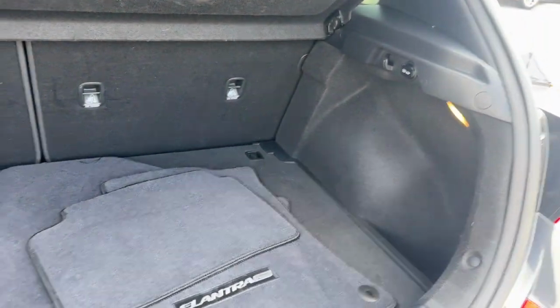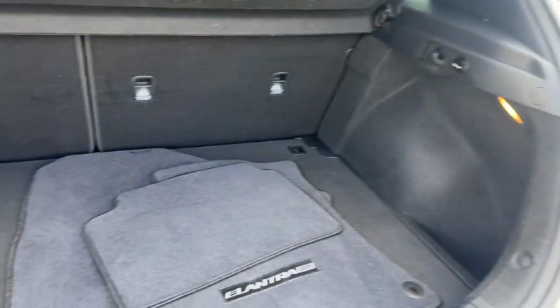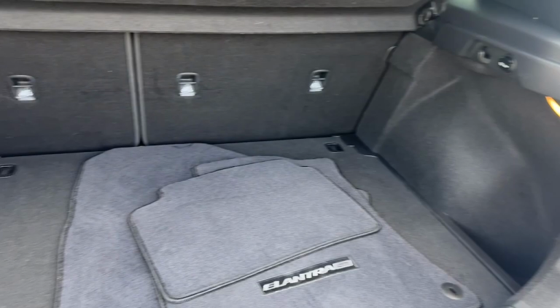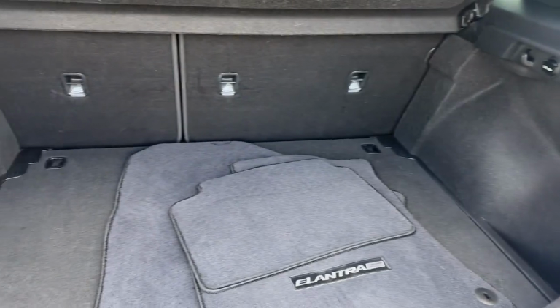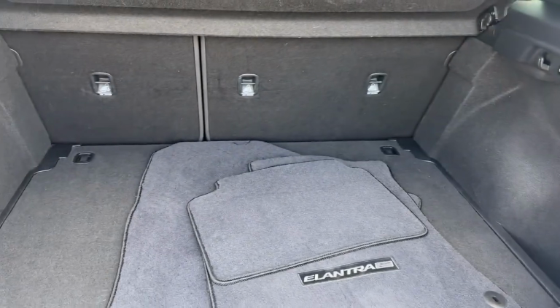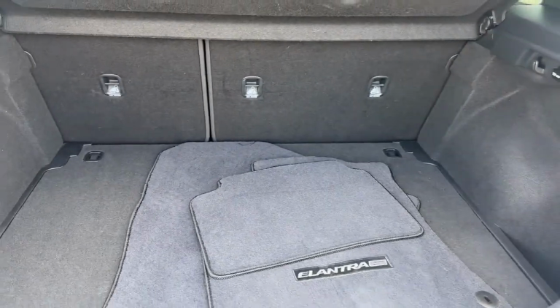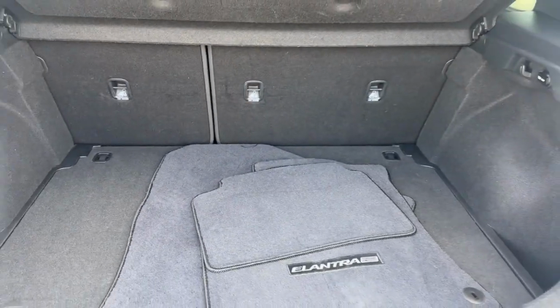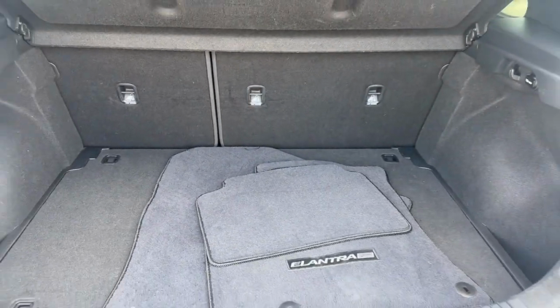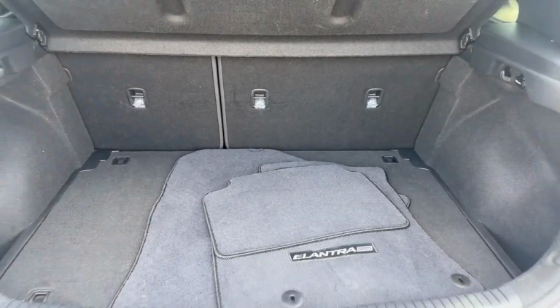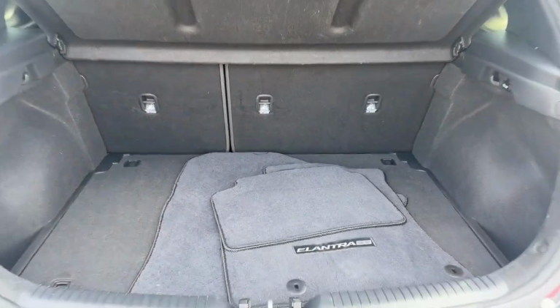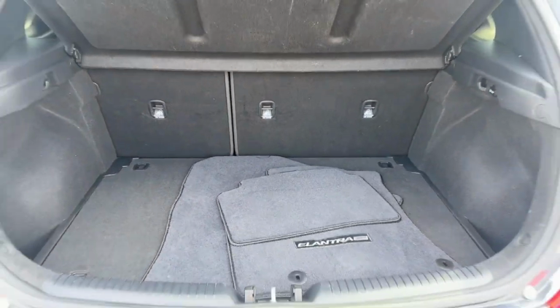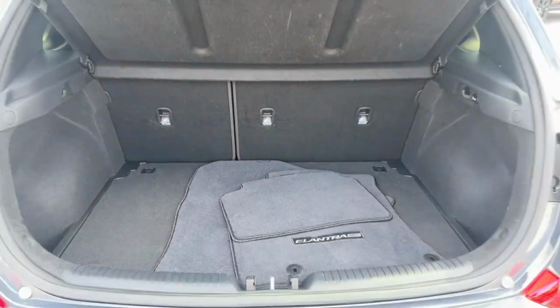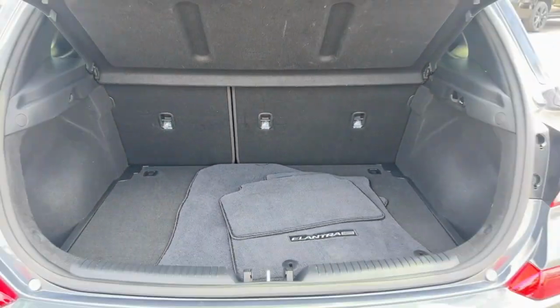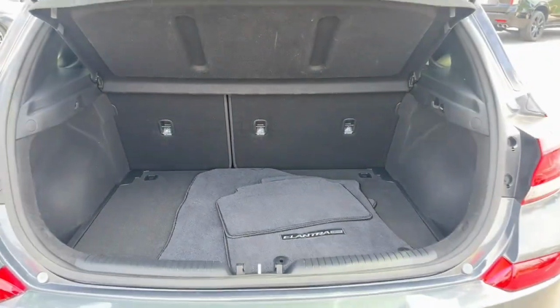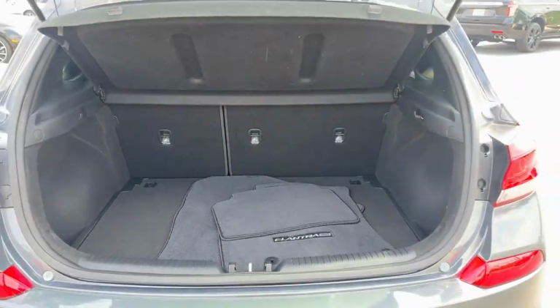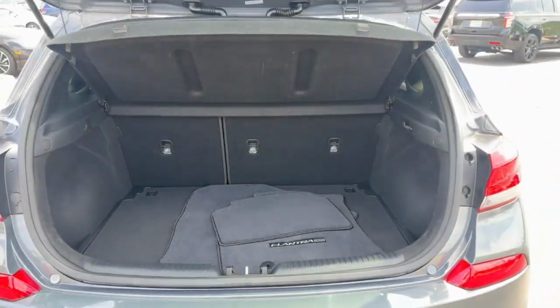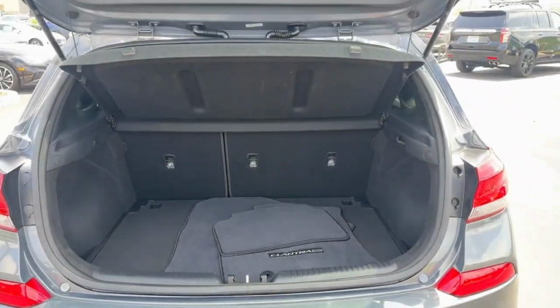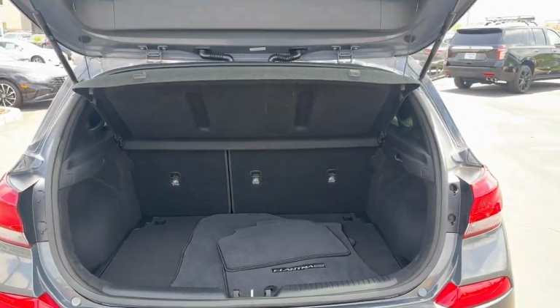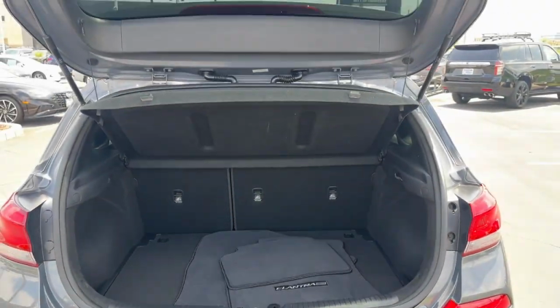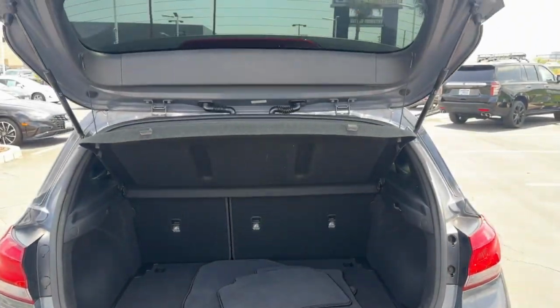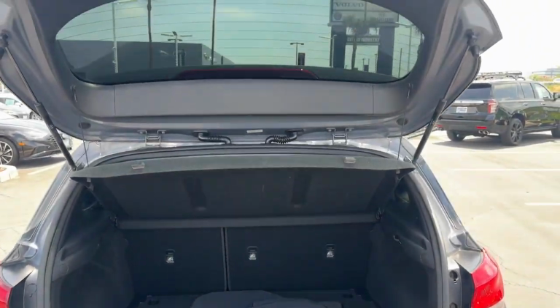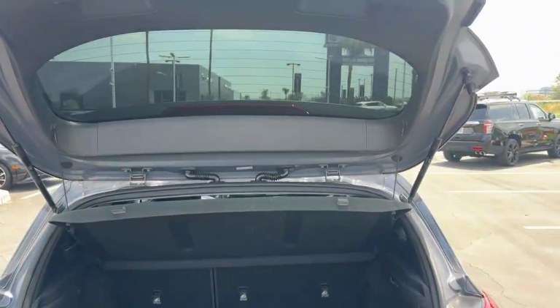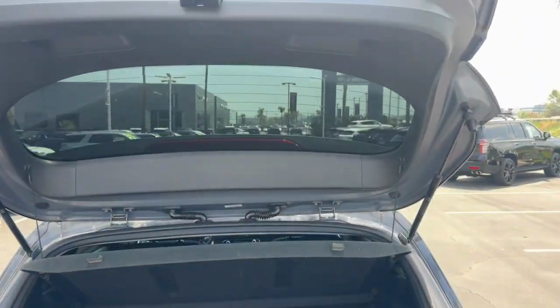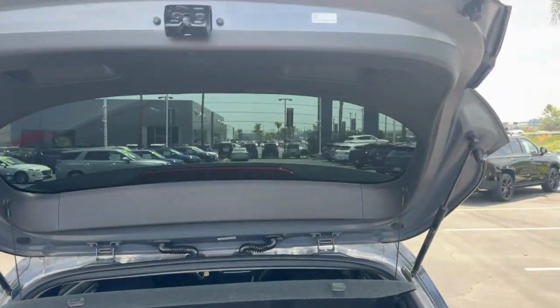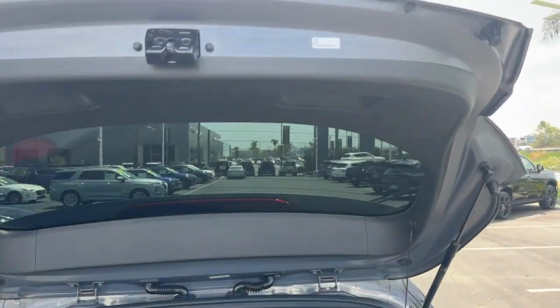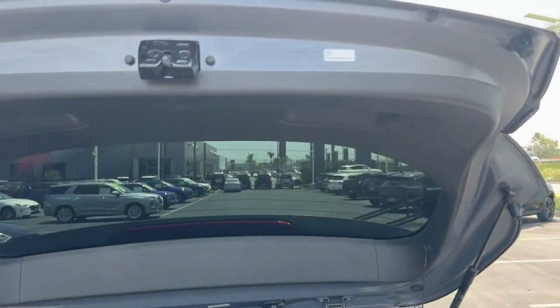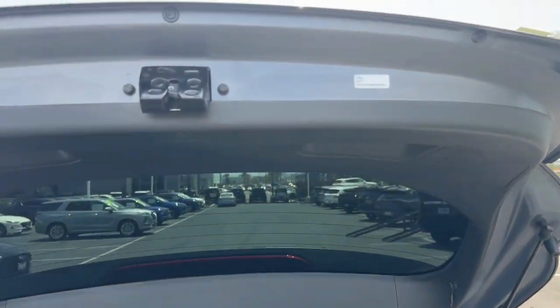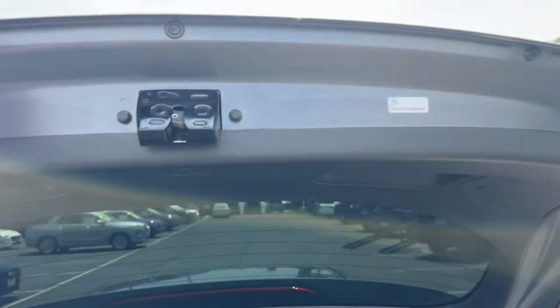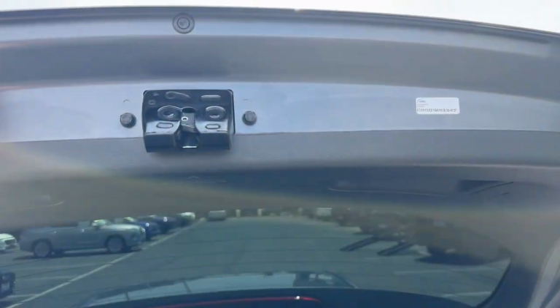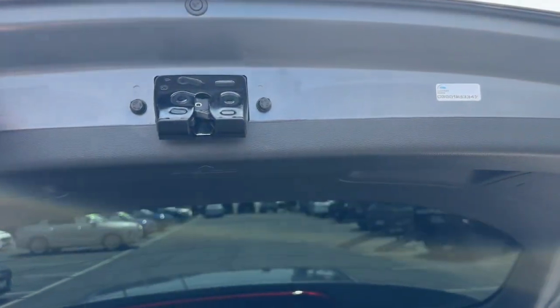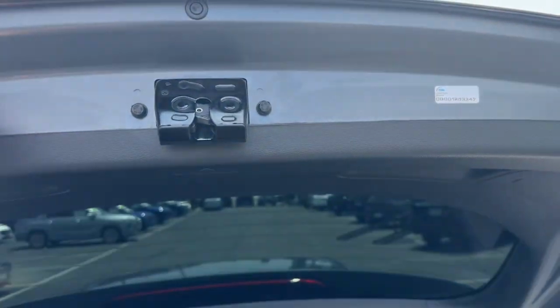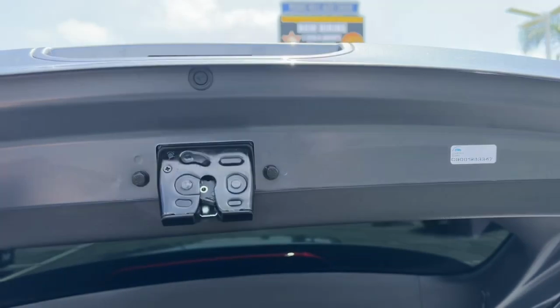alarm, rear spoiler, traction control, pass-through rear seat, intermittent wipers.